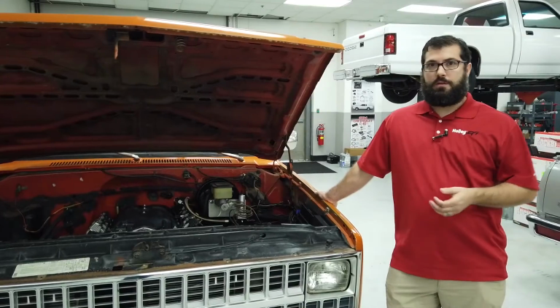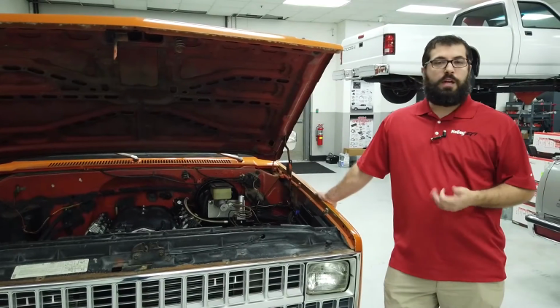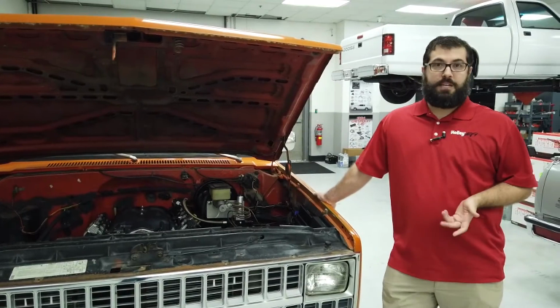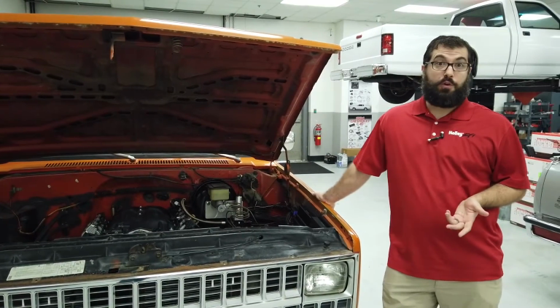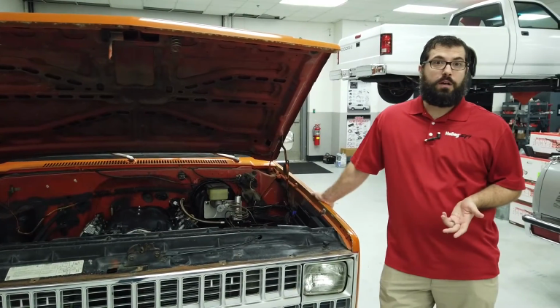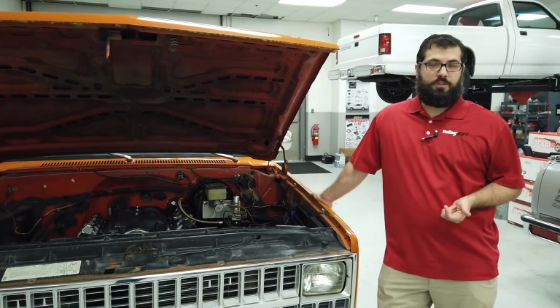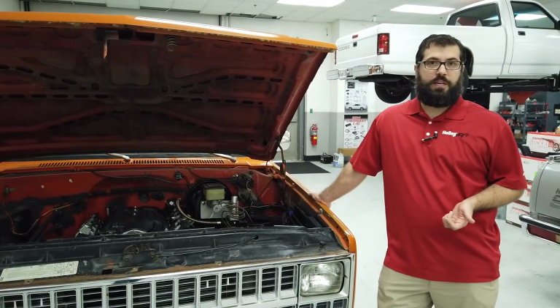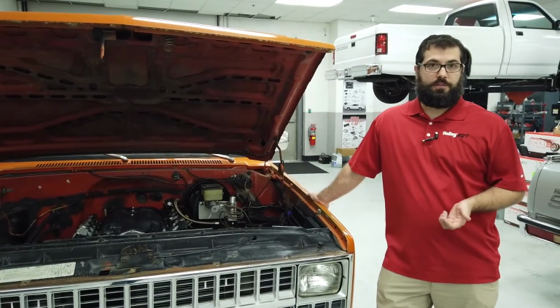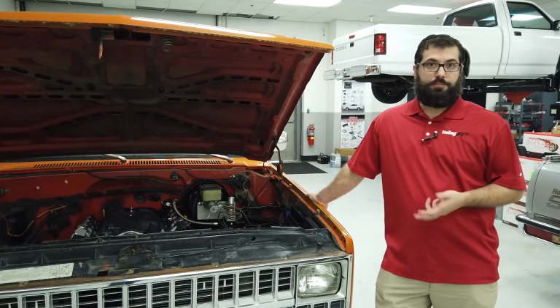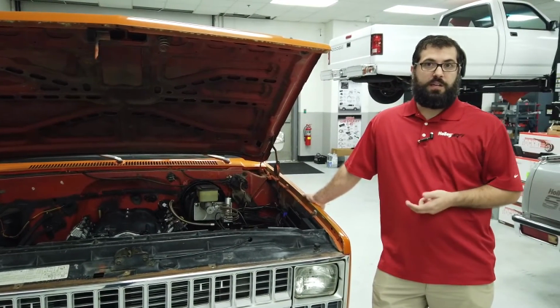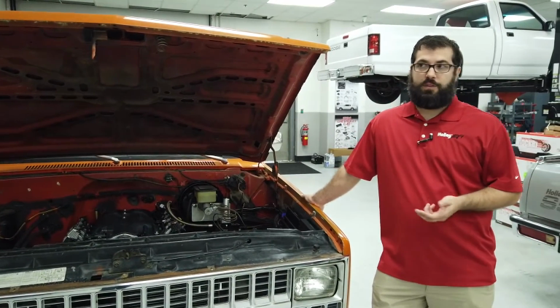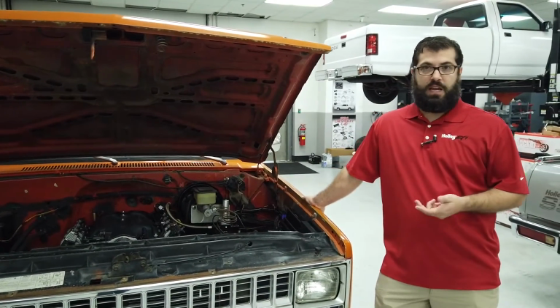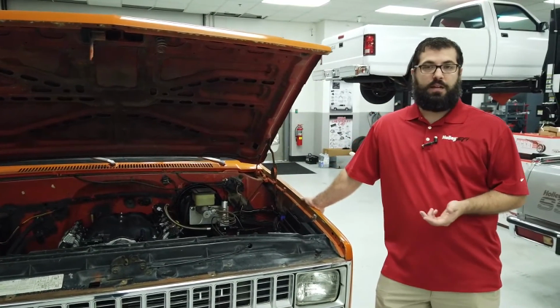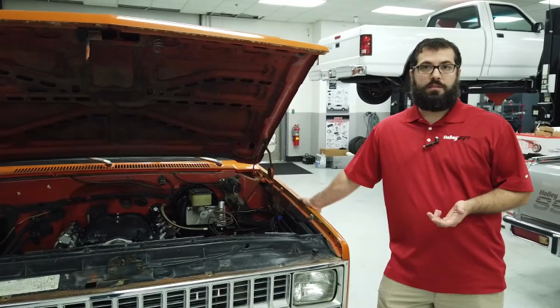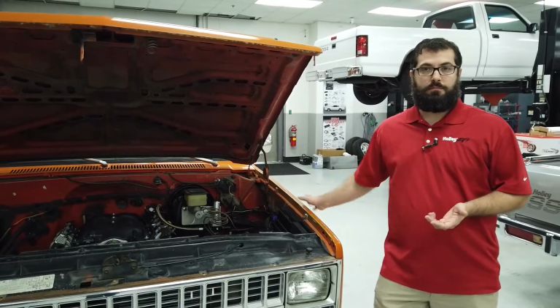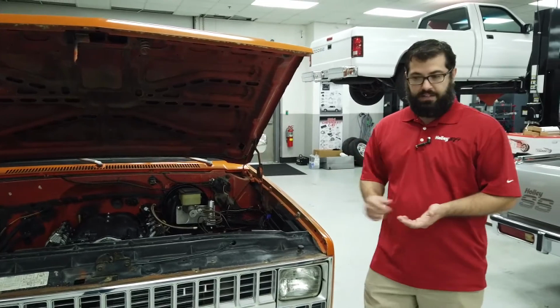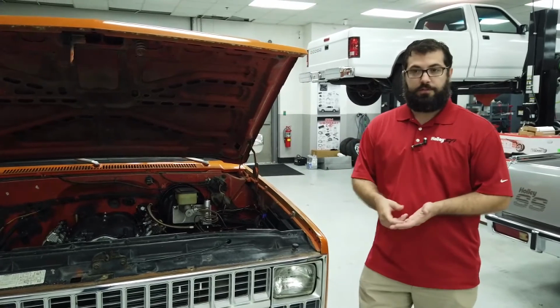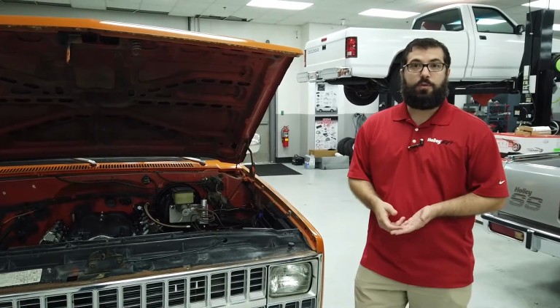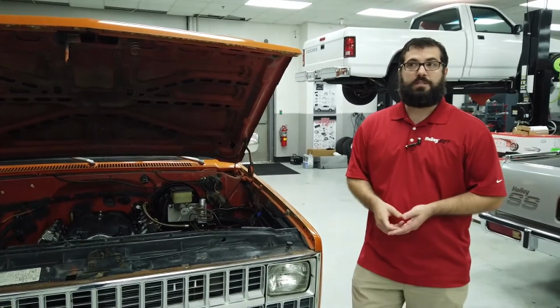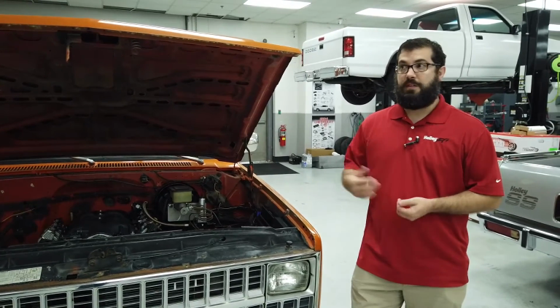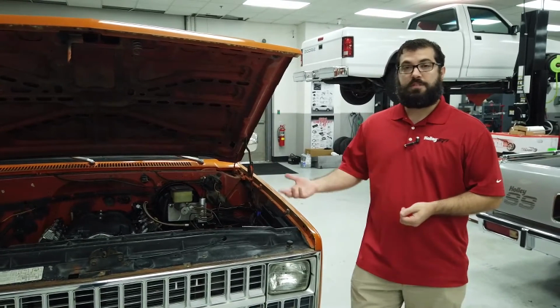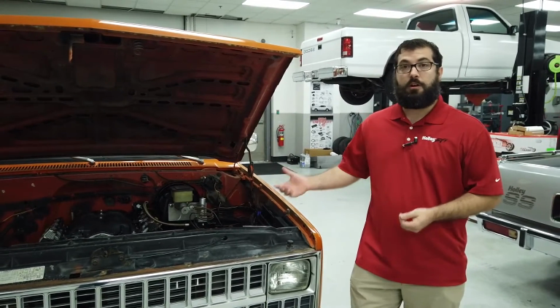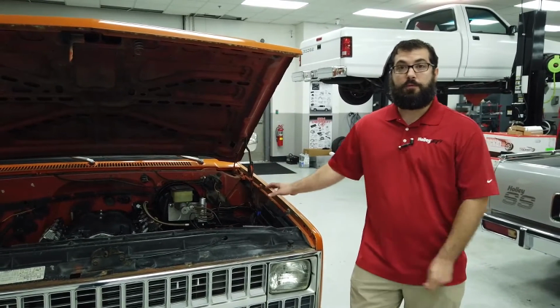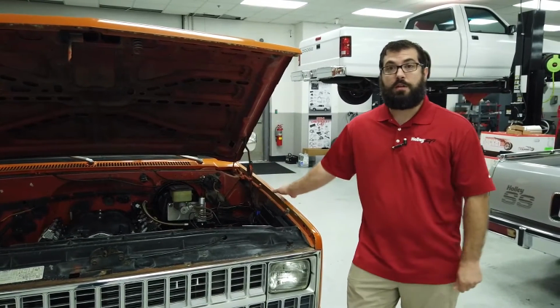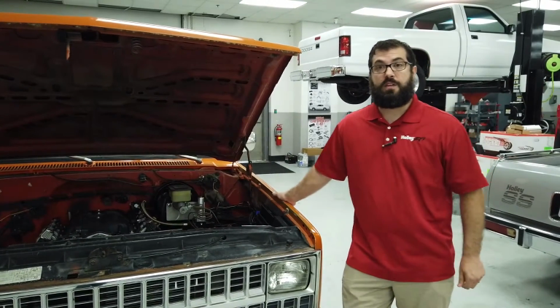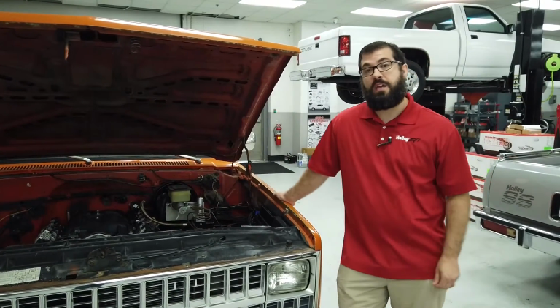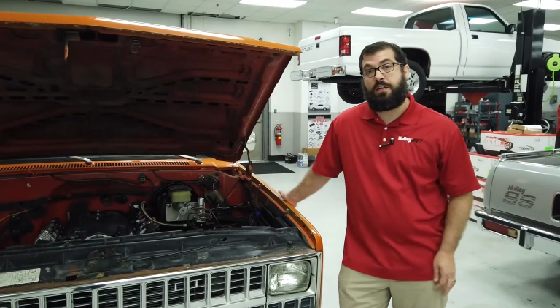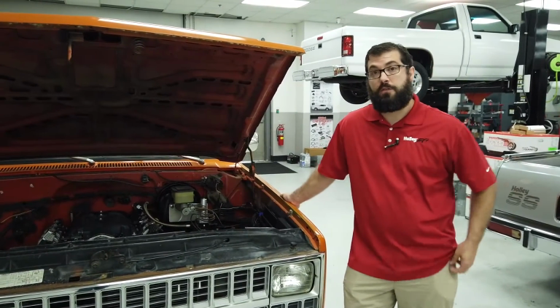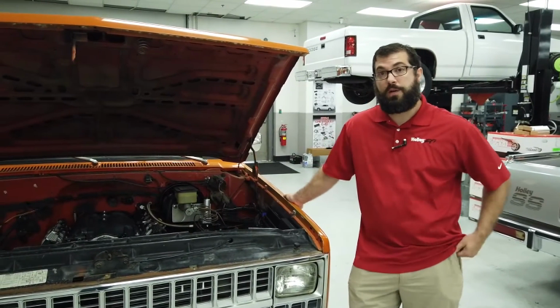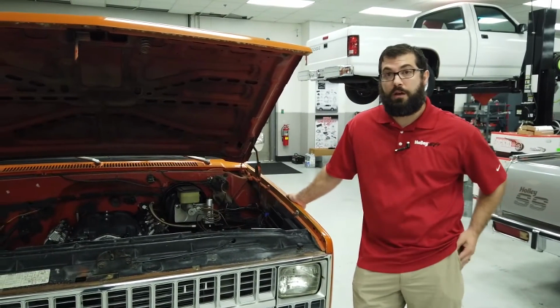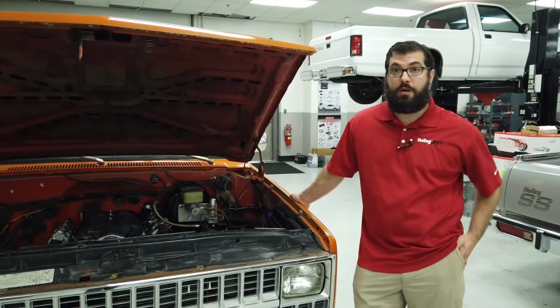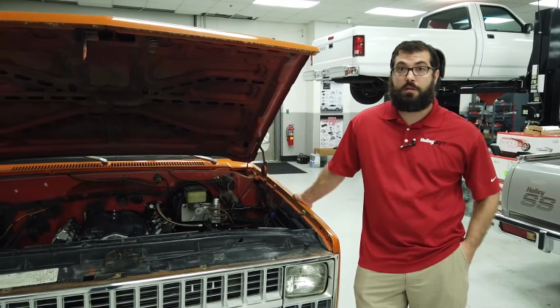No laptop required — you'll be able to plug in with the handheld, answer a few questions, and be able to start up and run it just like you can with any other Terminator X product.